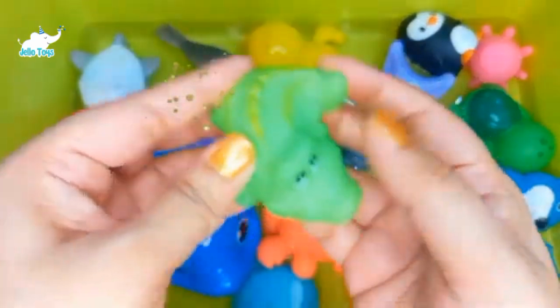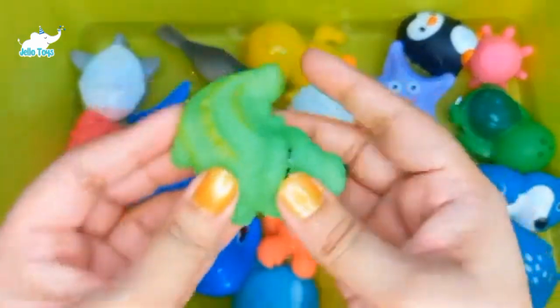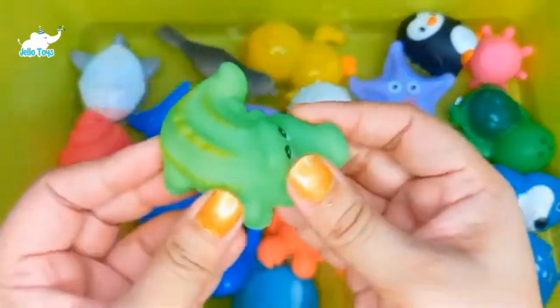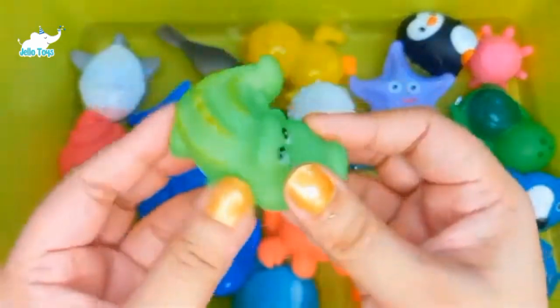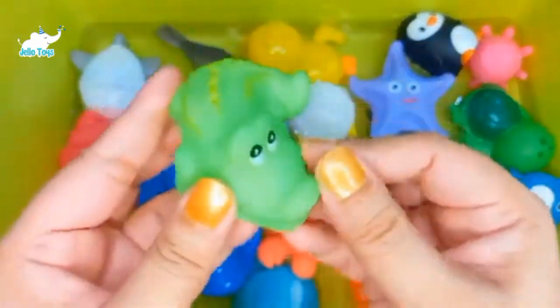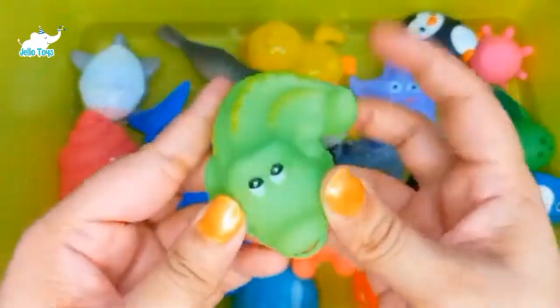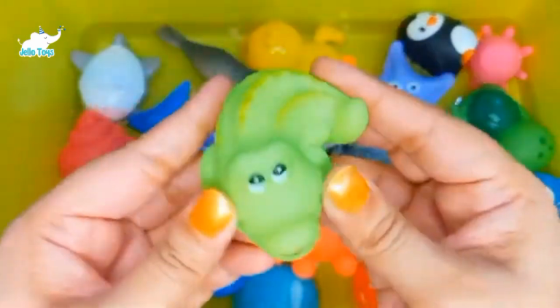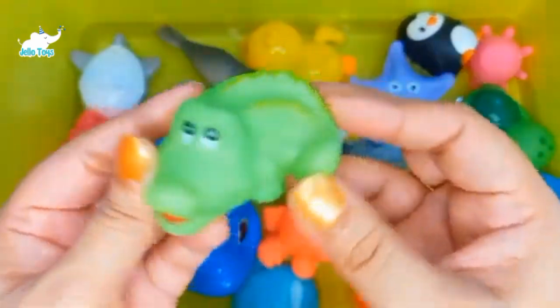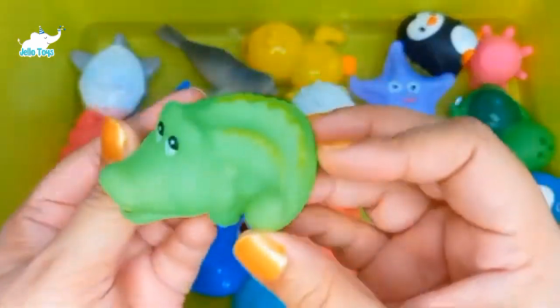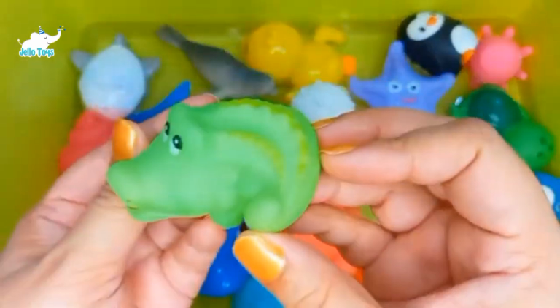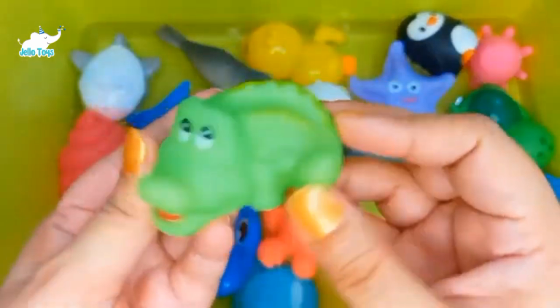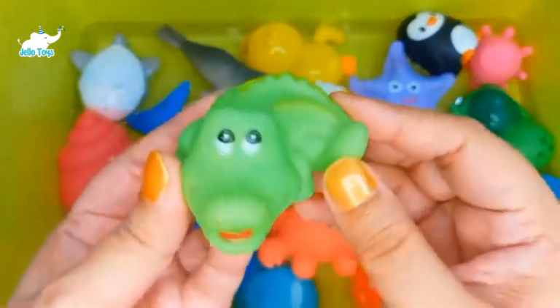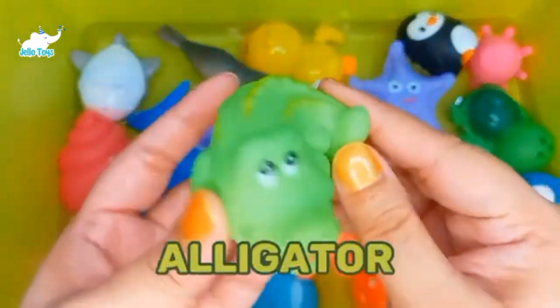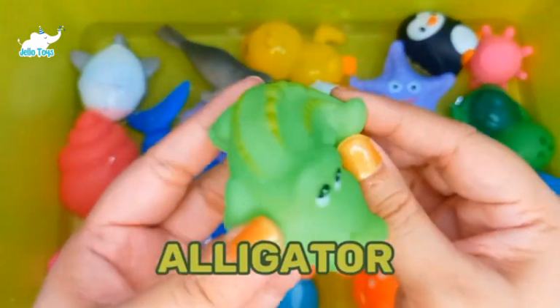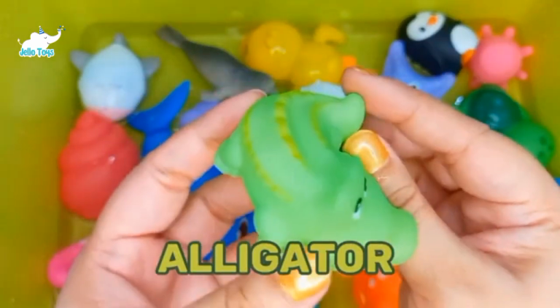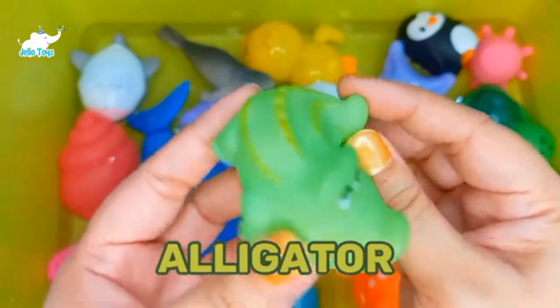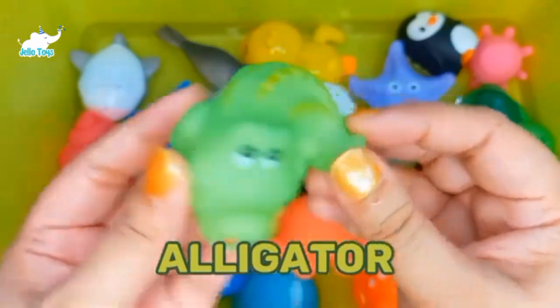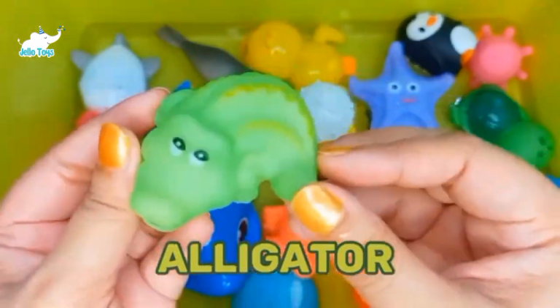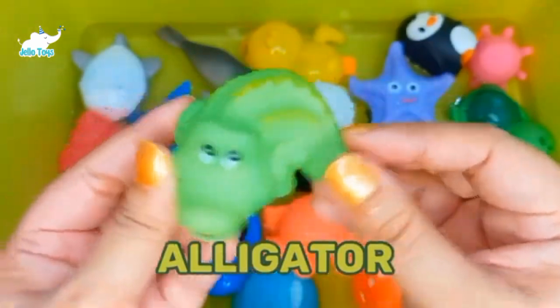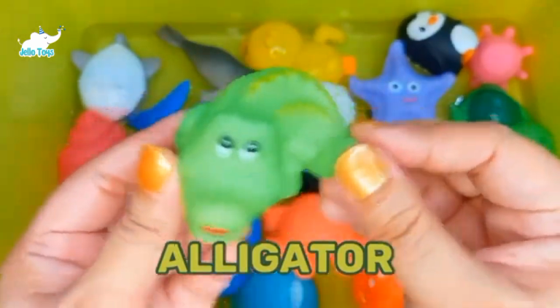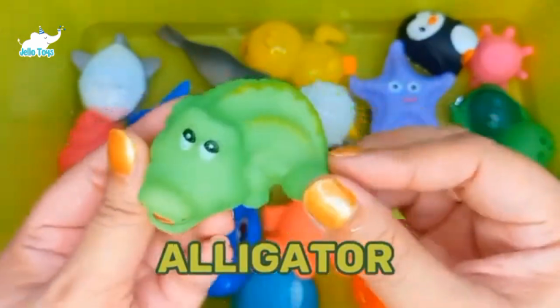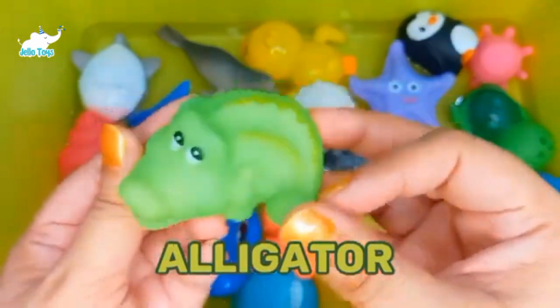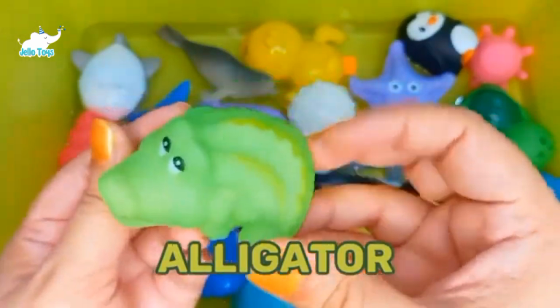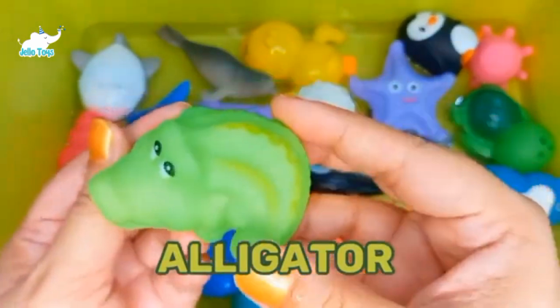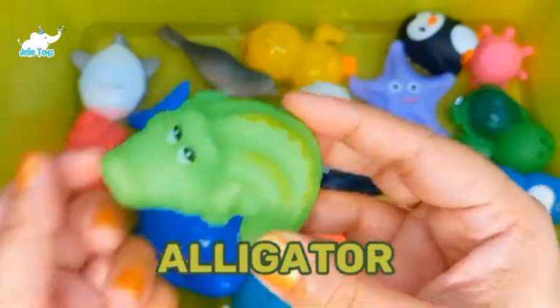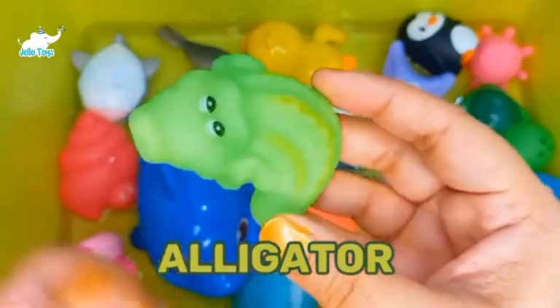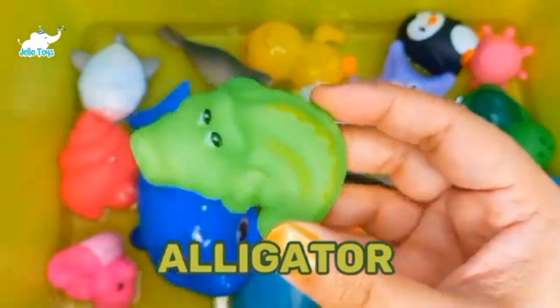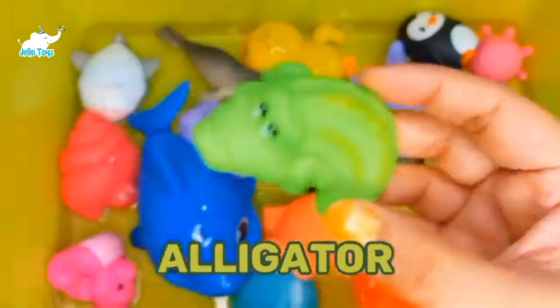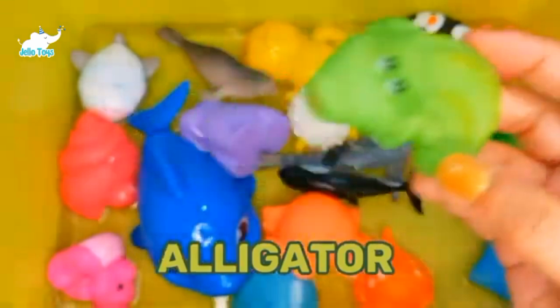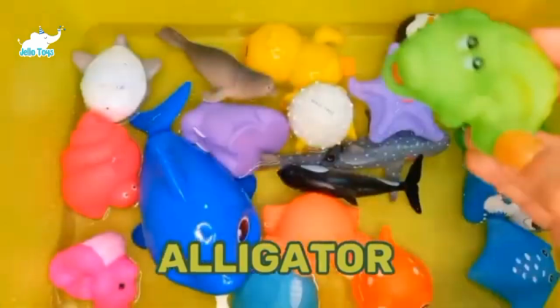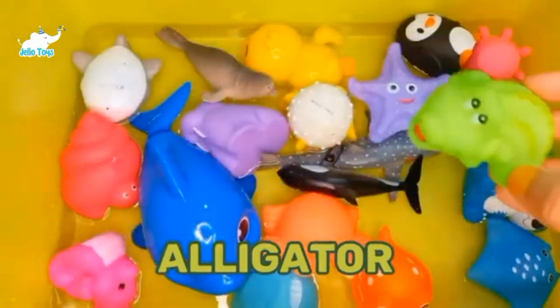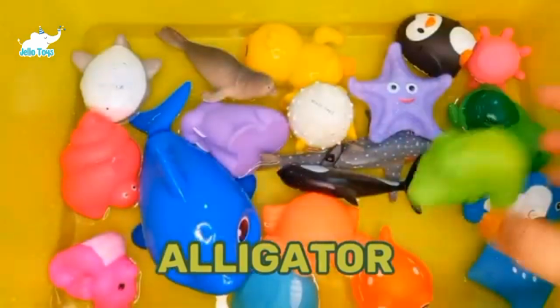Alligators. Alligators are one of the most ancient reptiles. They can also regenerate their teeth.